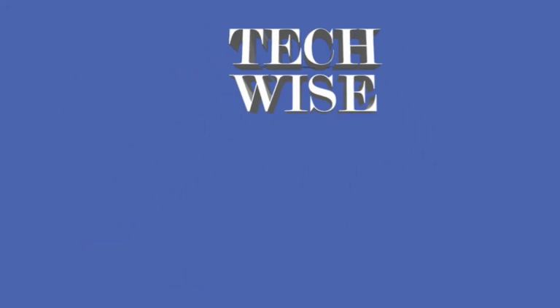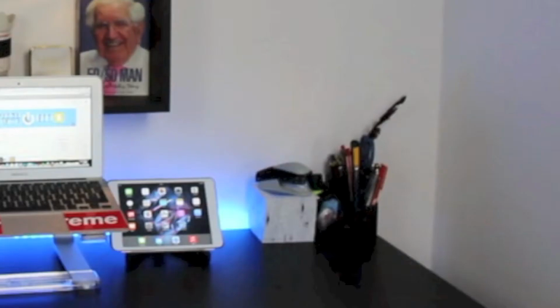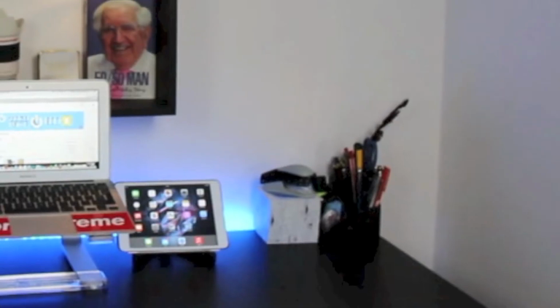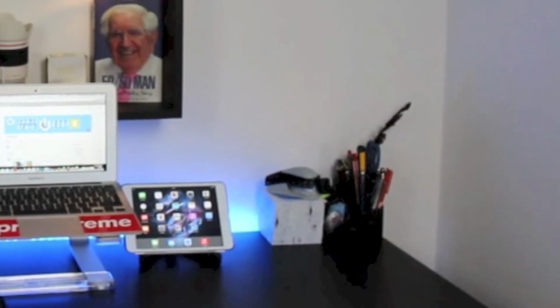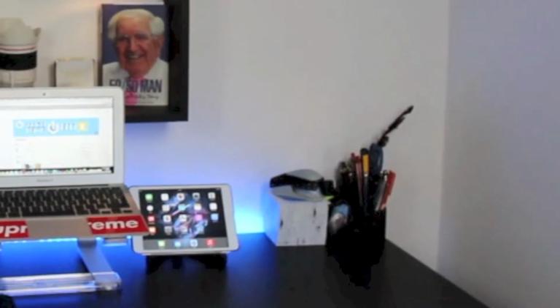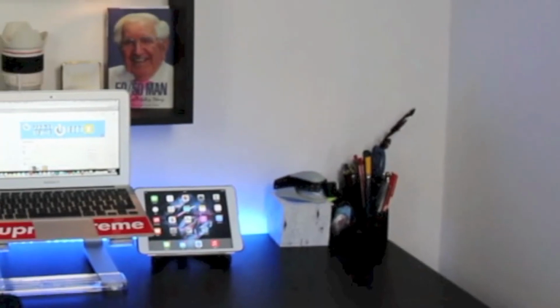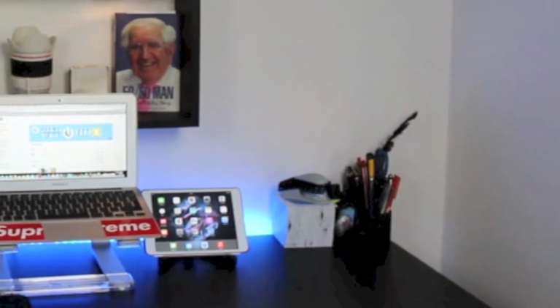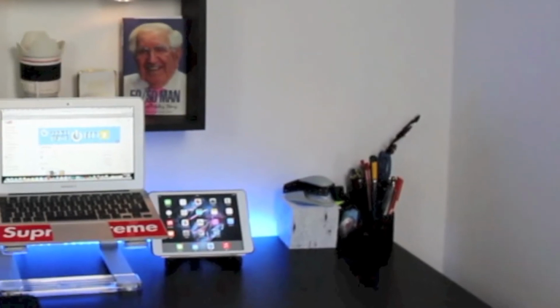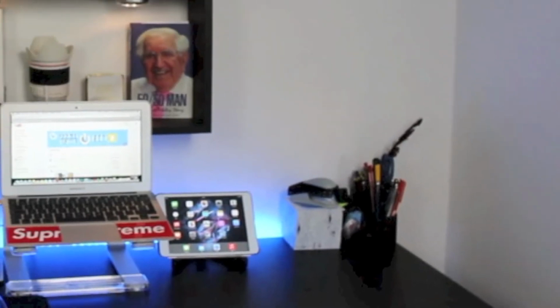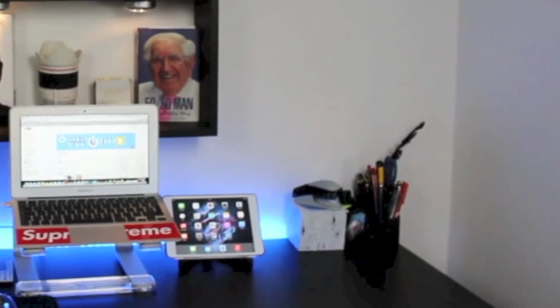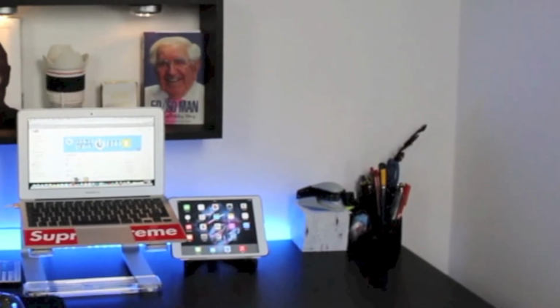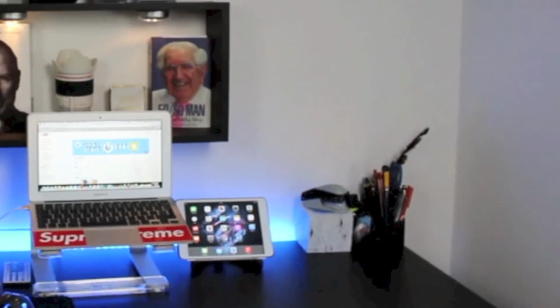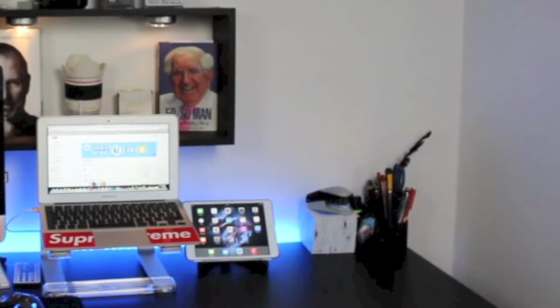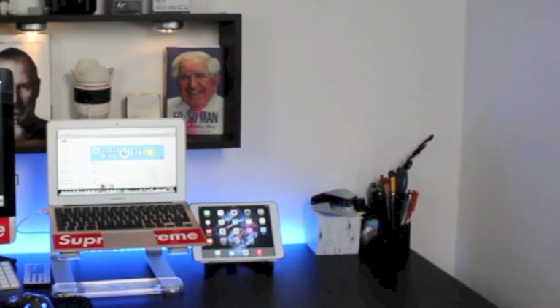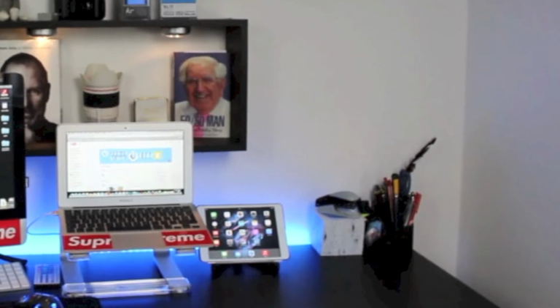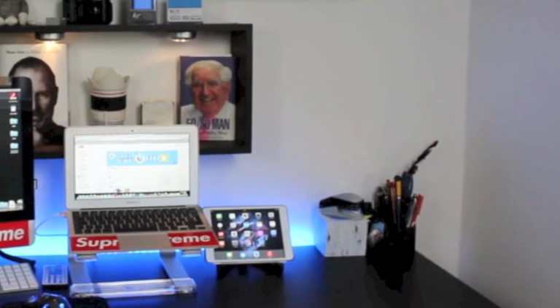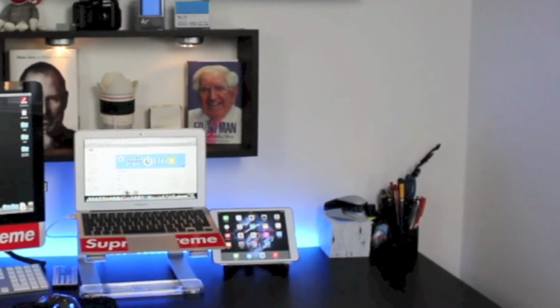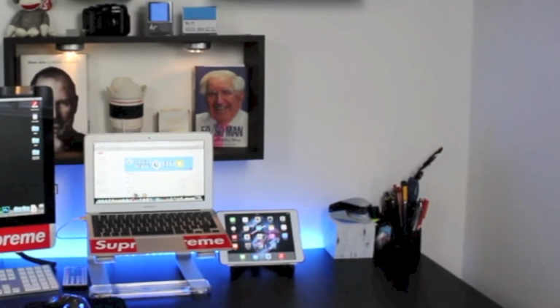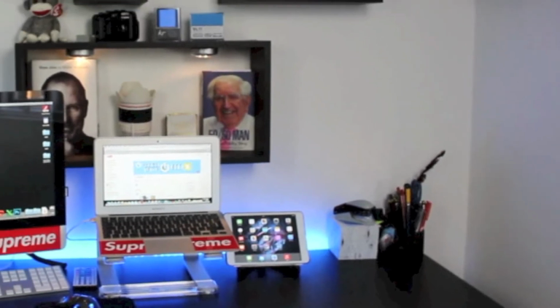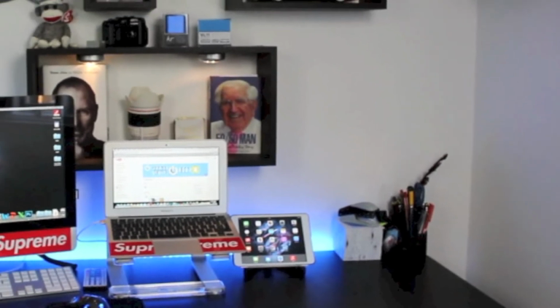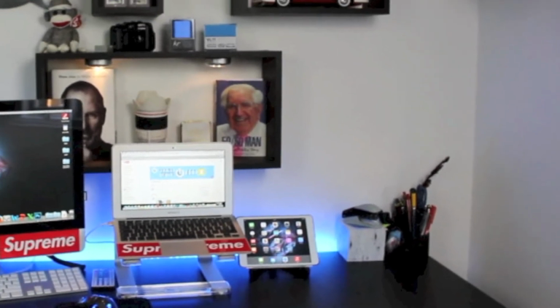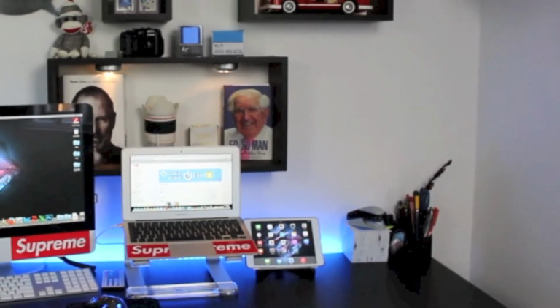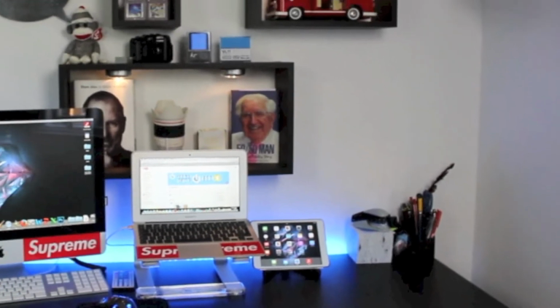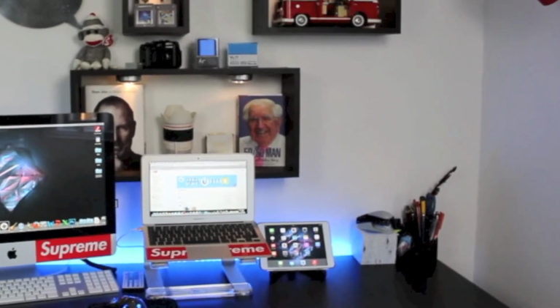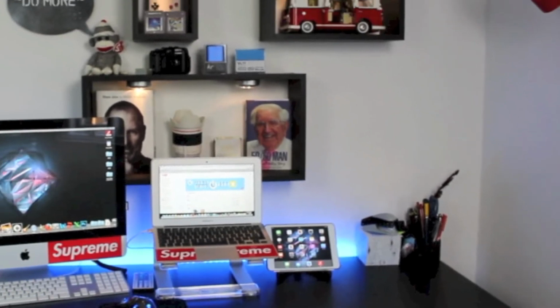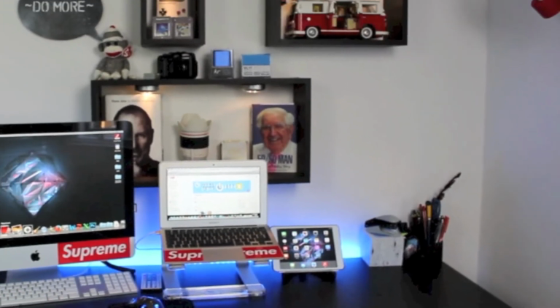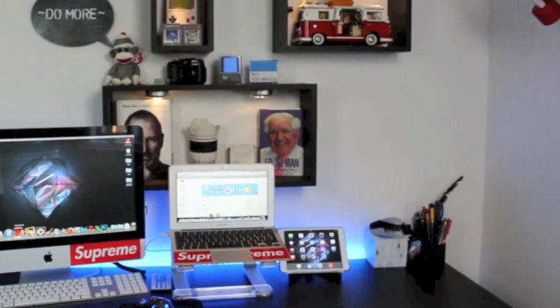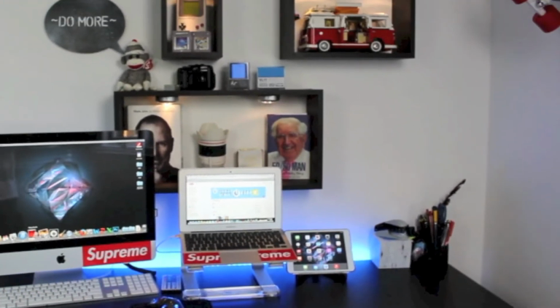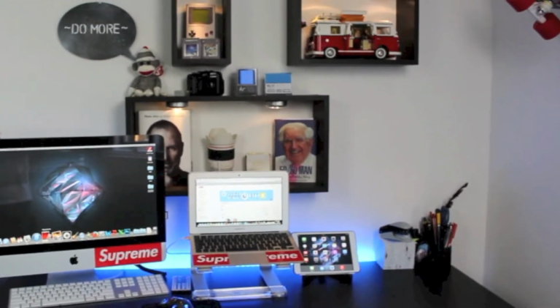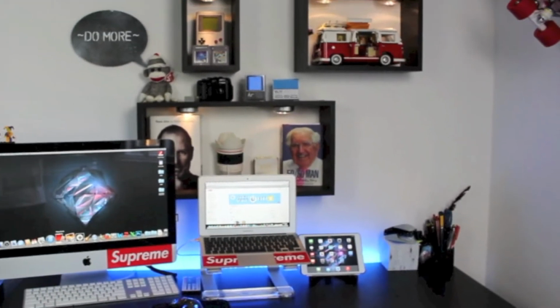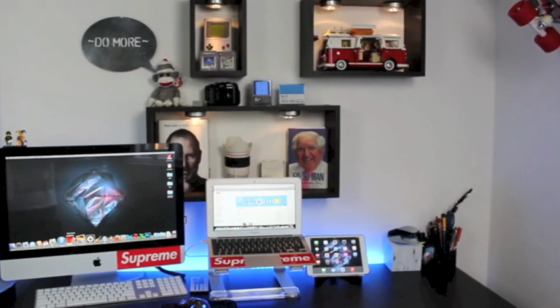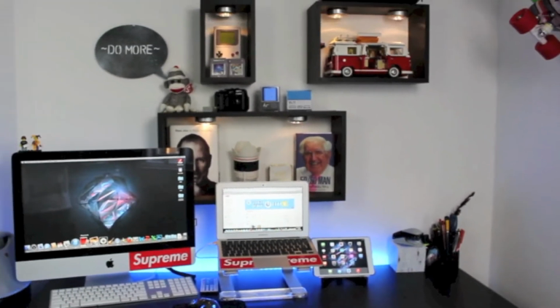Hello and welcome back to the channel. Today I'm going to be giving you a little tour of my desk setup.